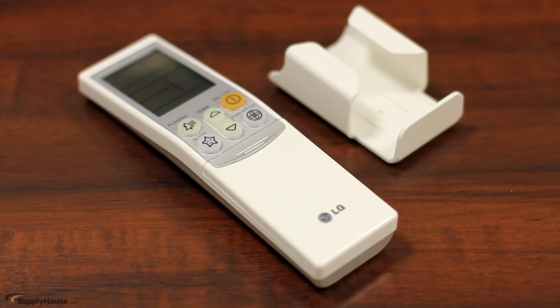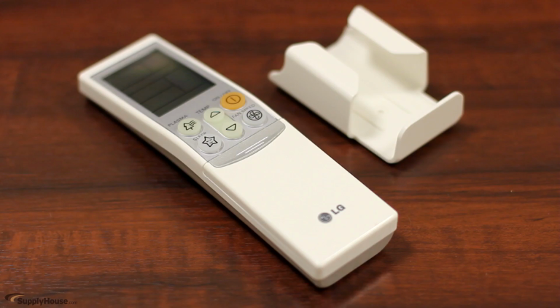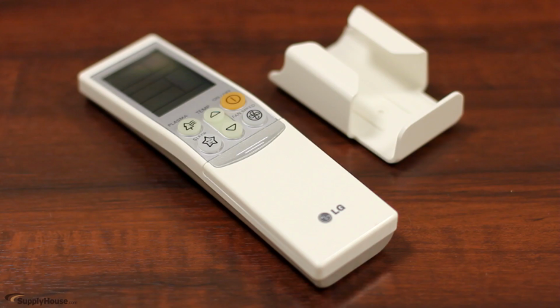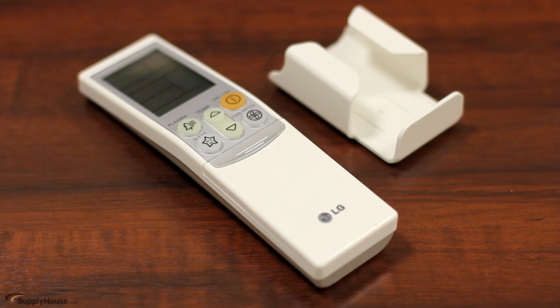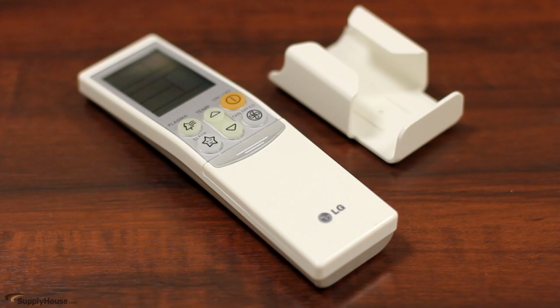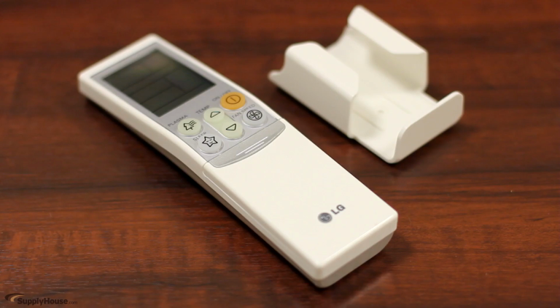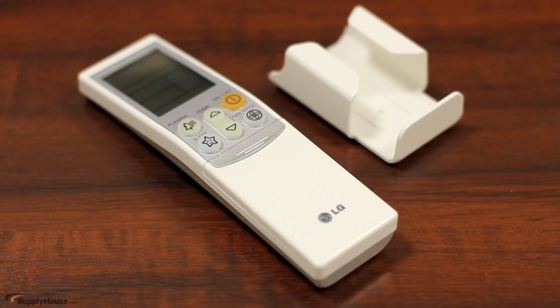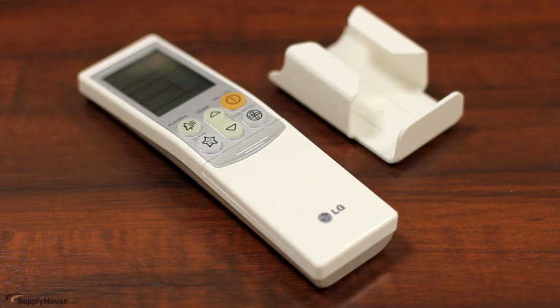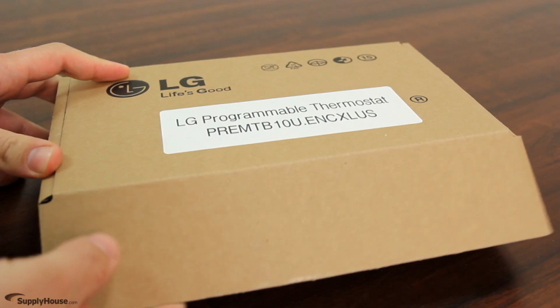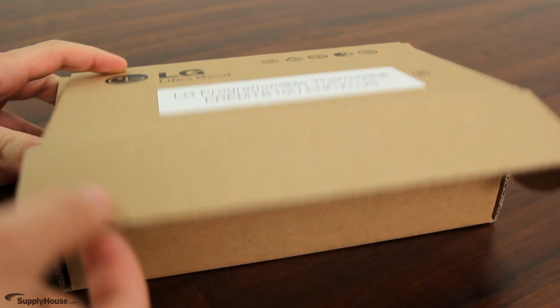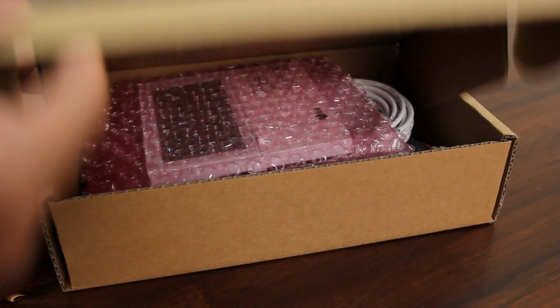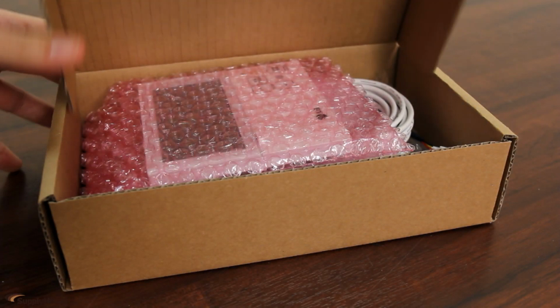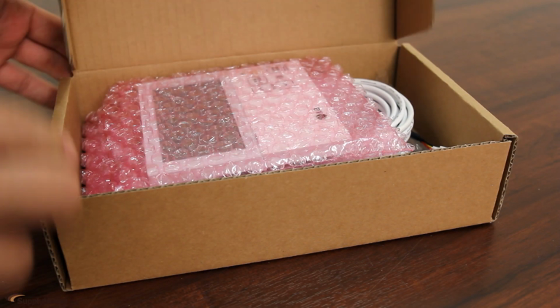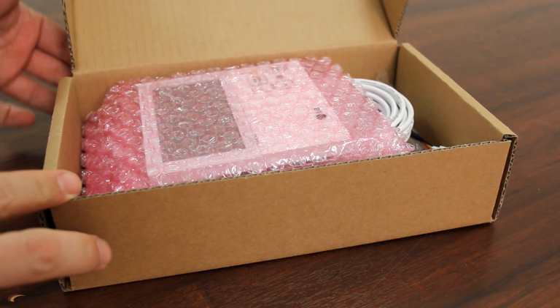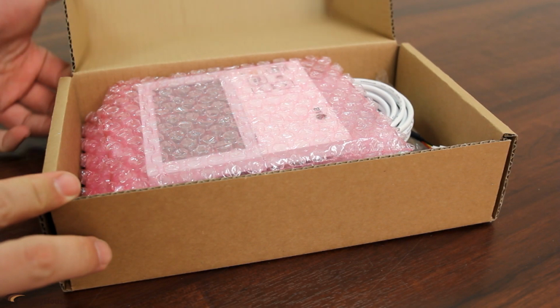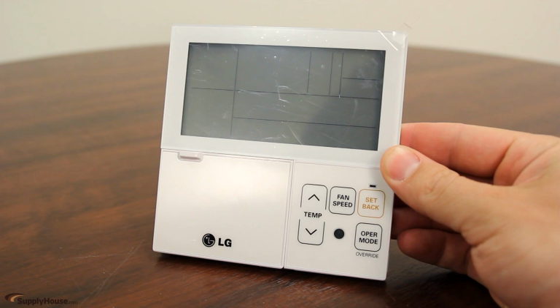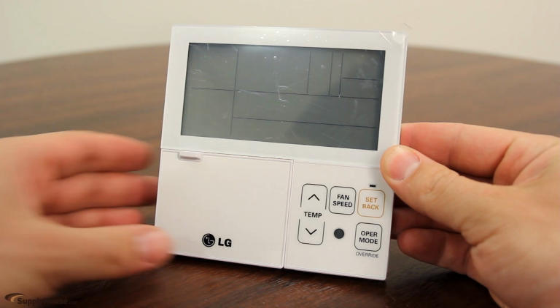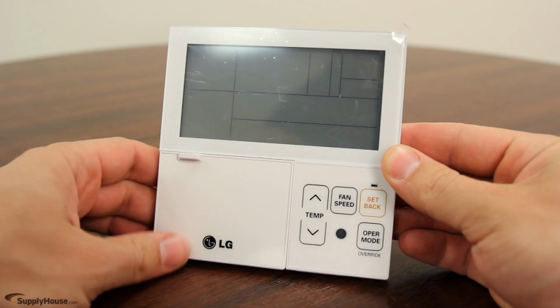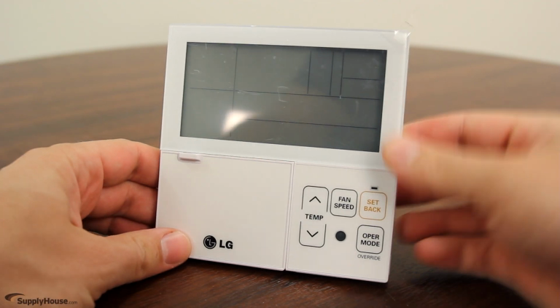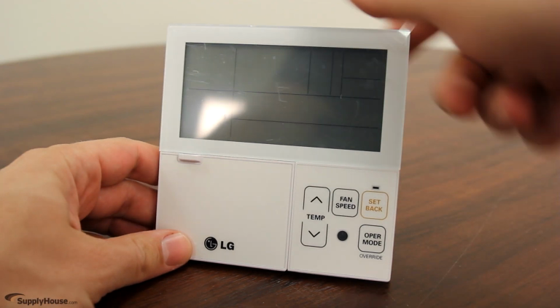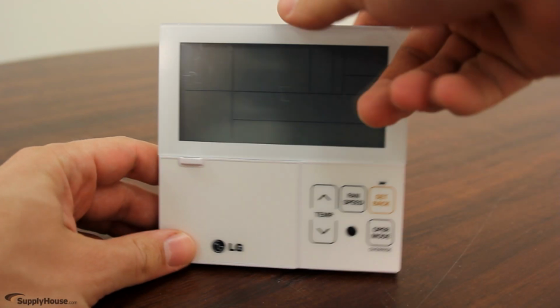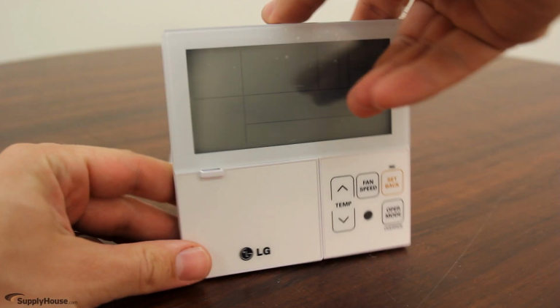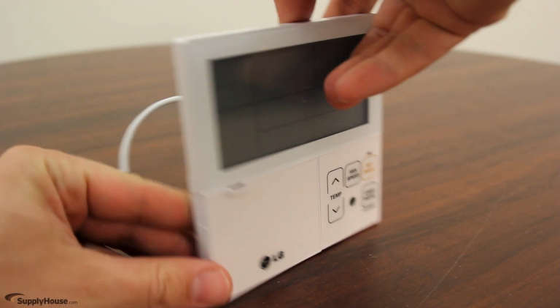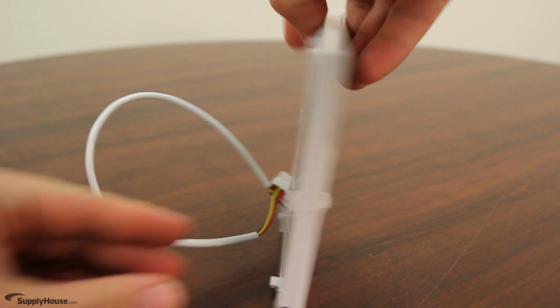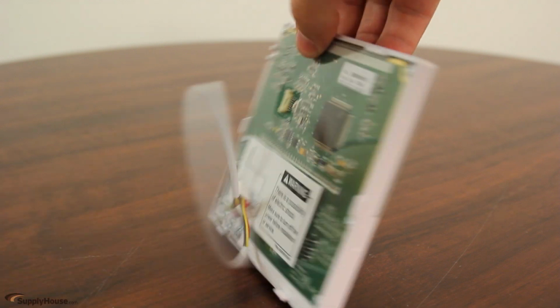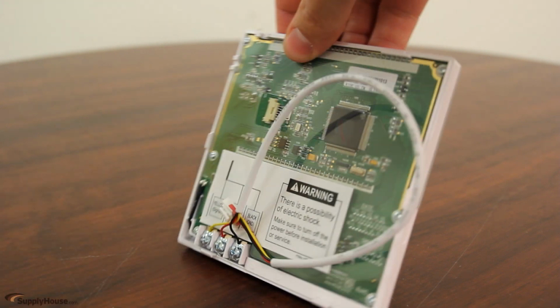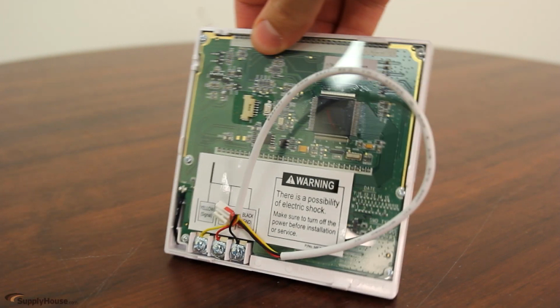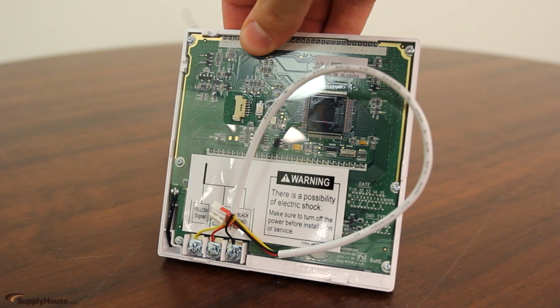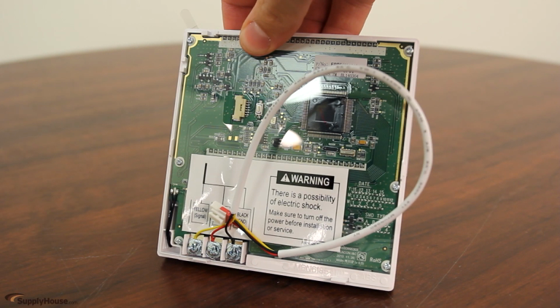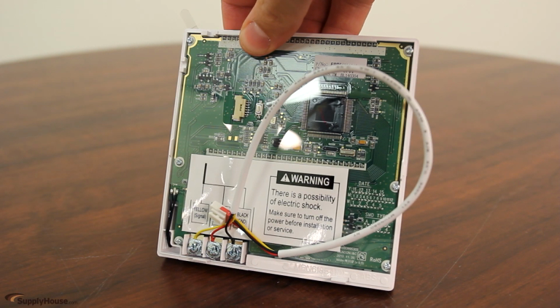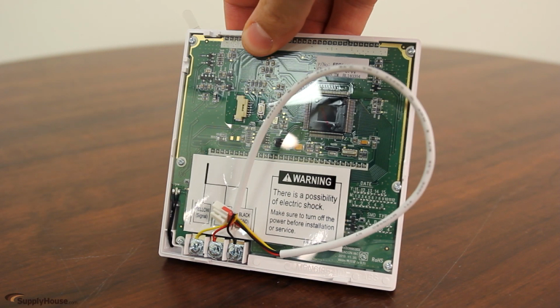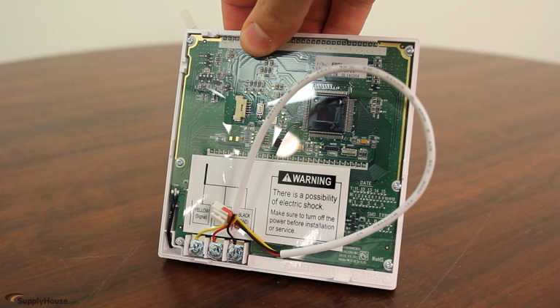Mini splits come with a remote control, but a wall mounted thermostat with more programming features can be useful in situations where a remote could get lost.